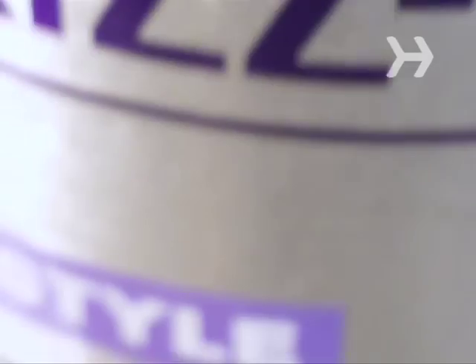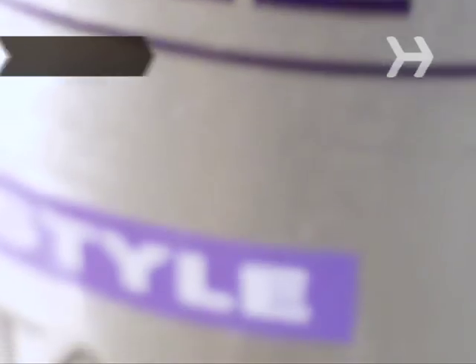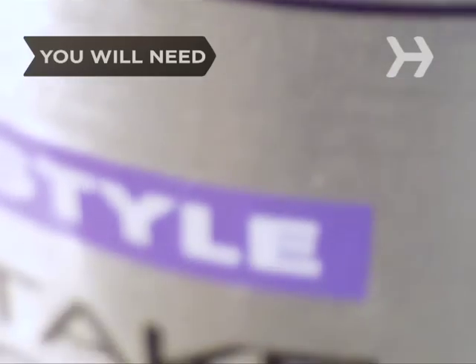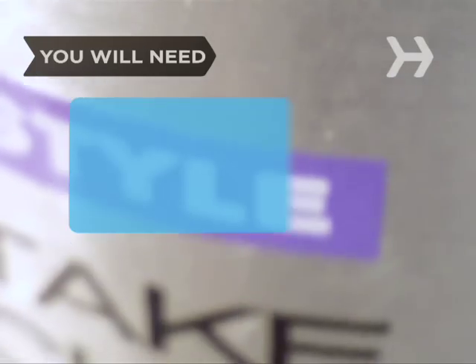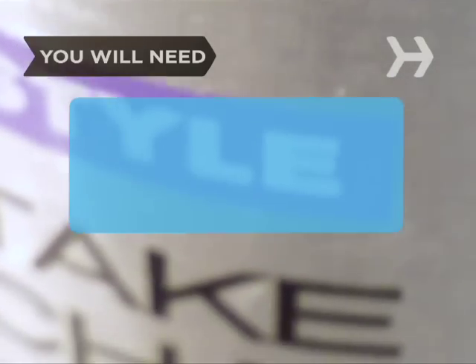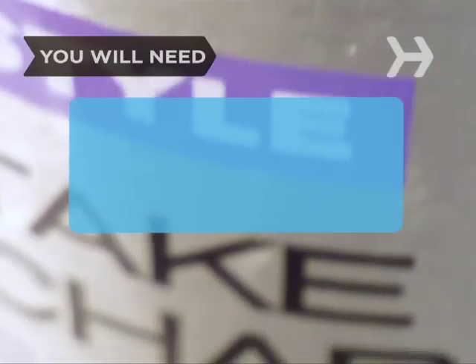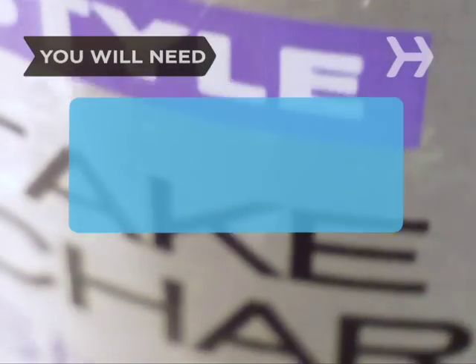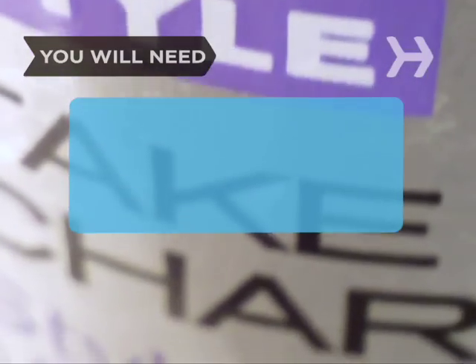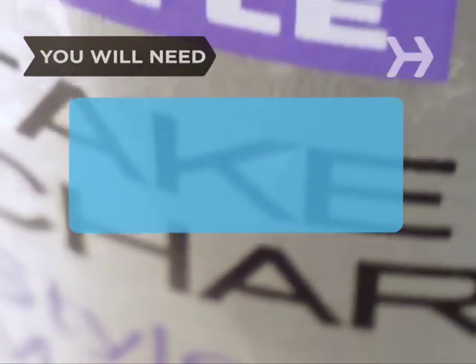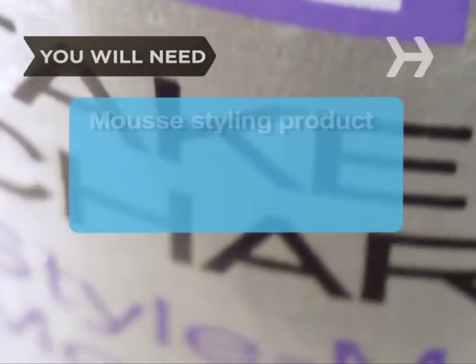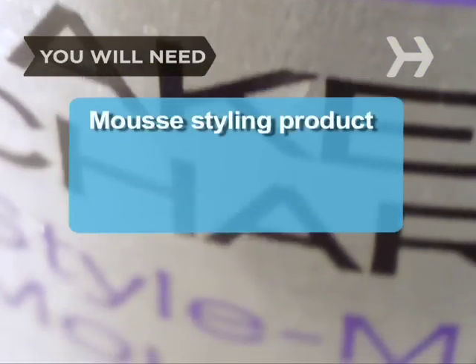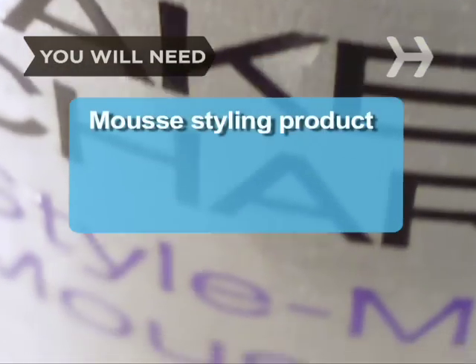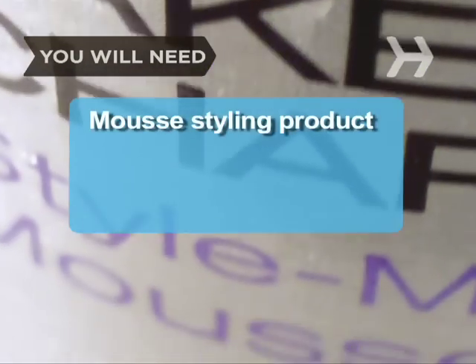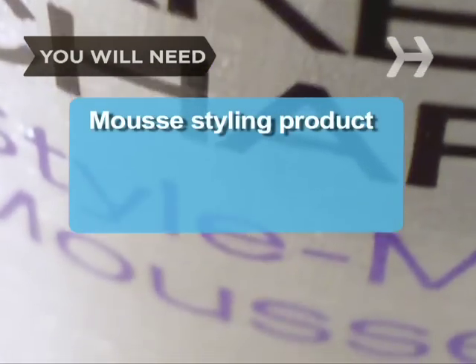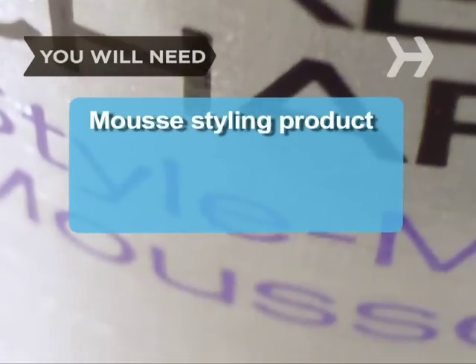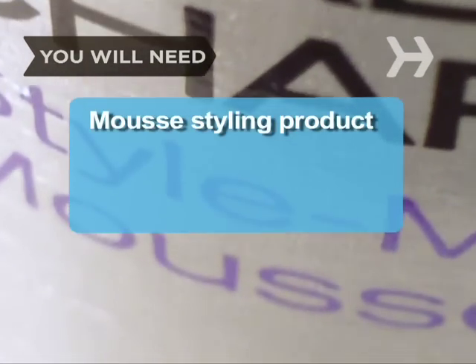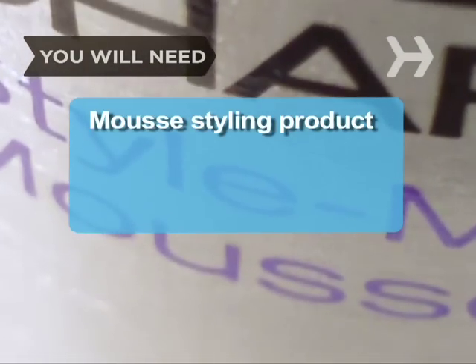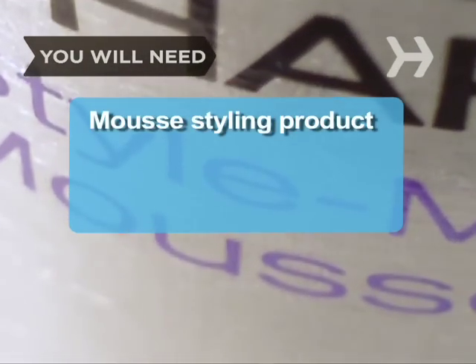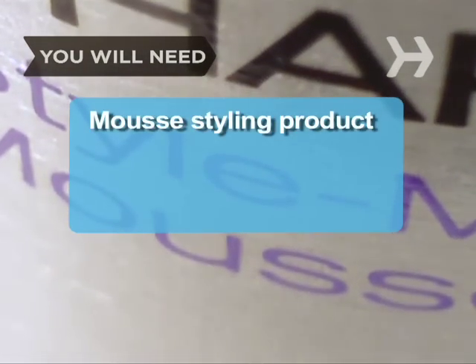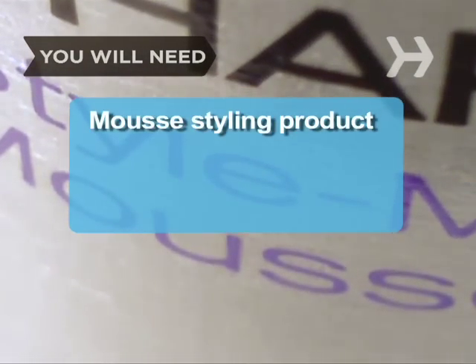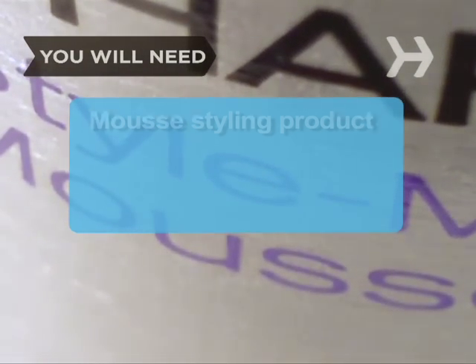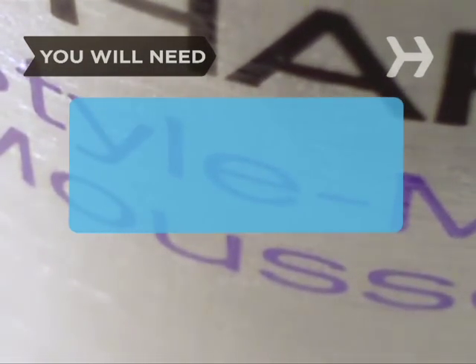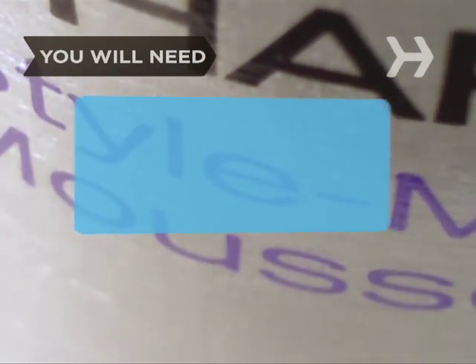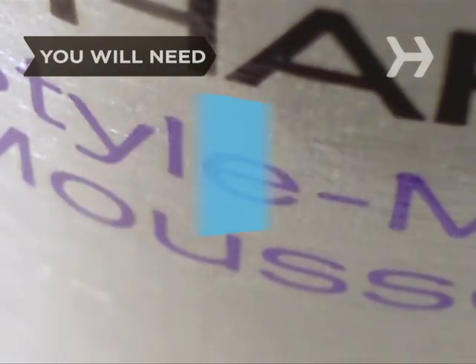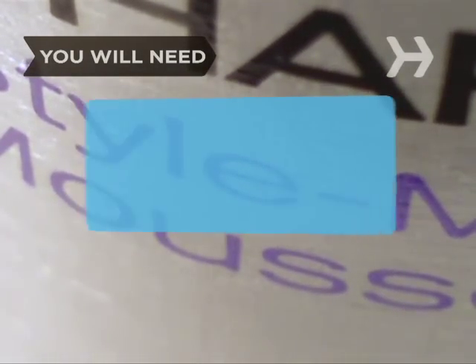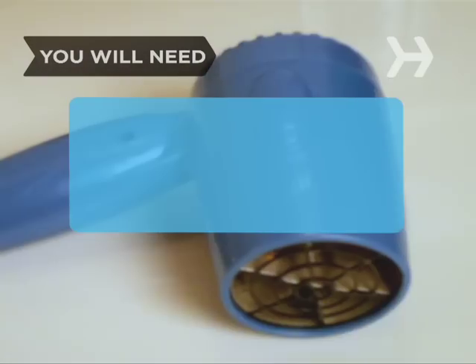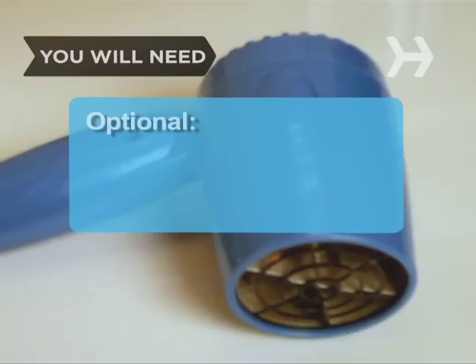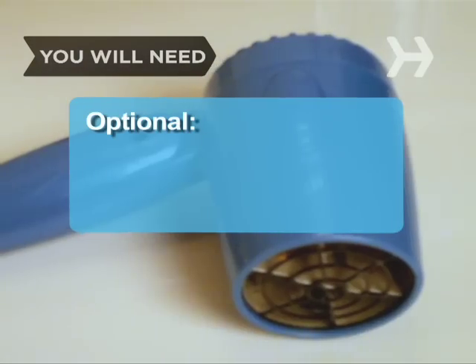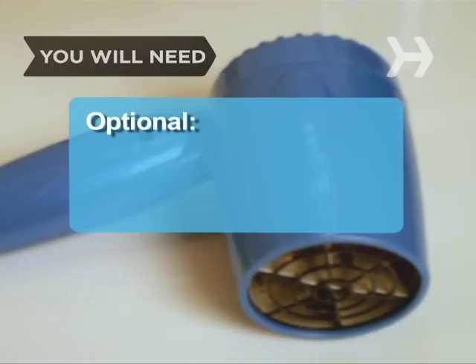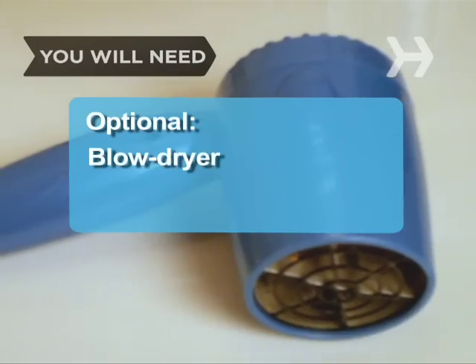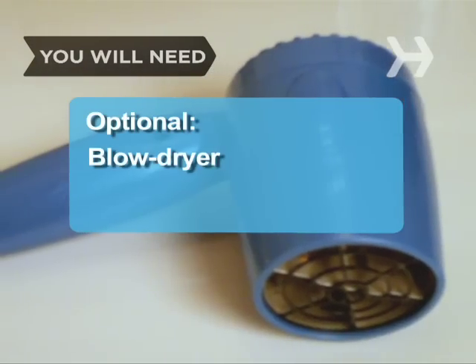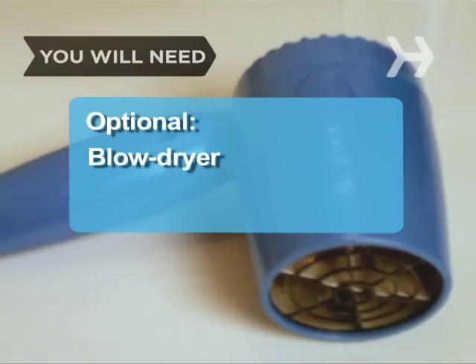You will need a mousse hair styling product of your choice and a blow dryer.